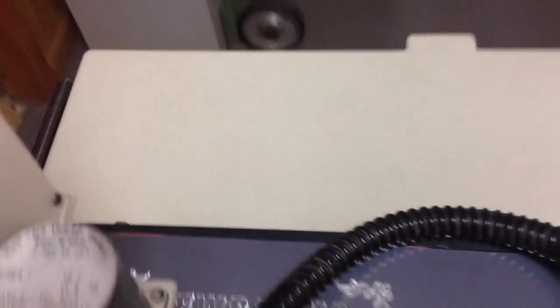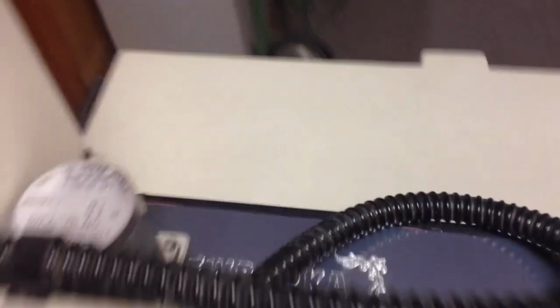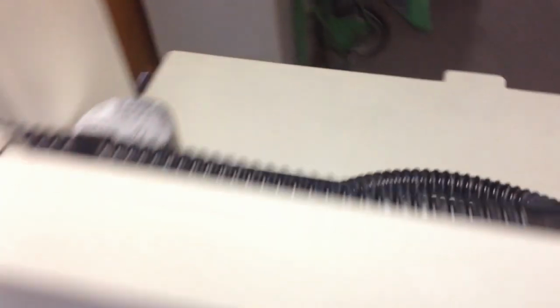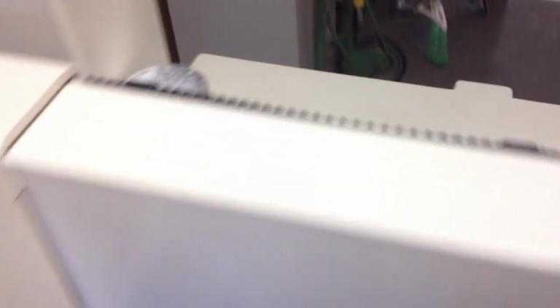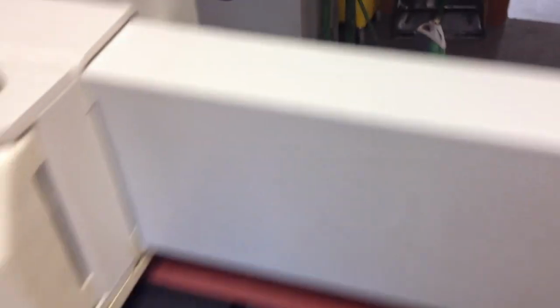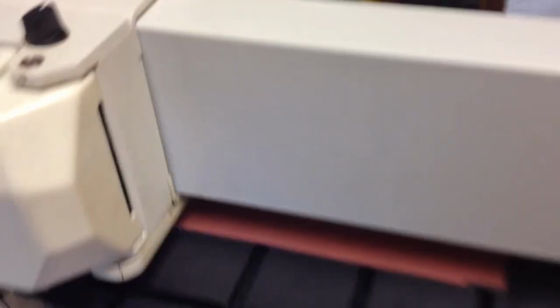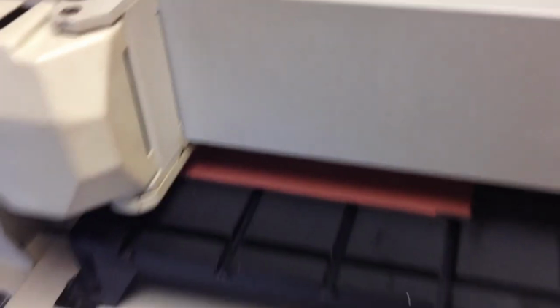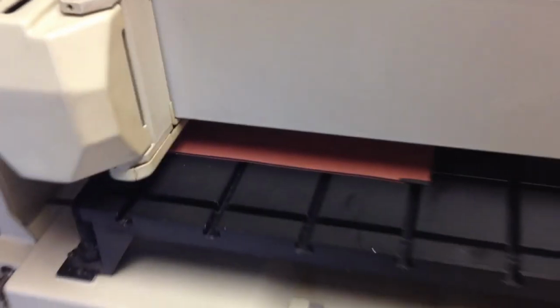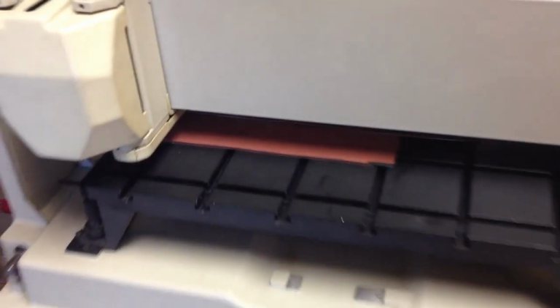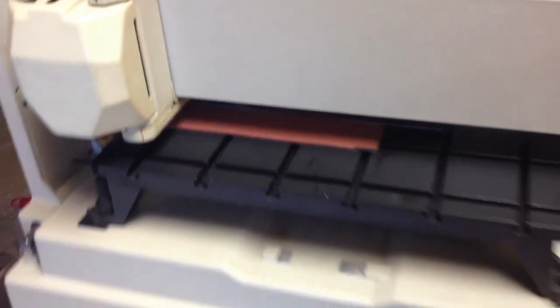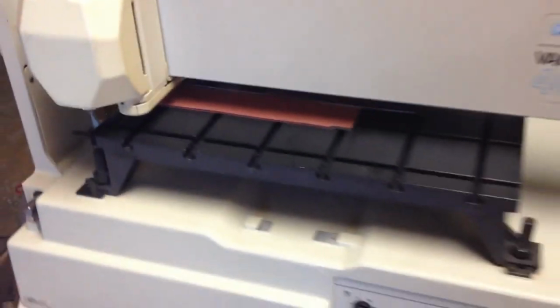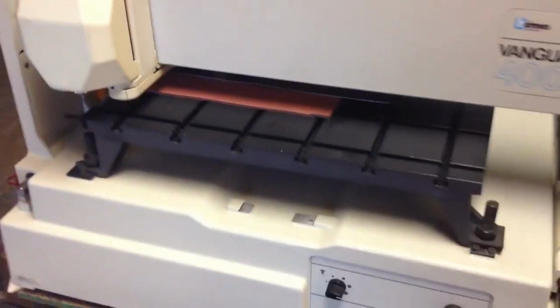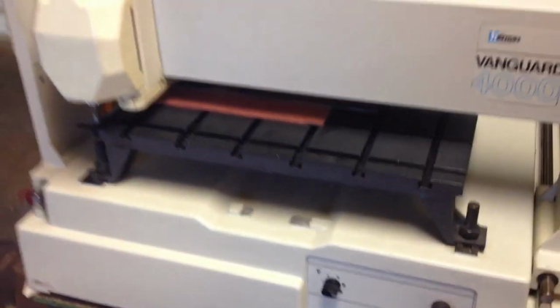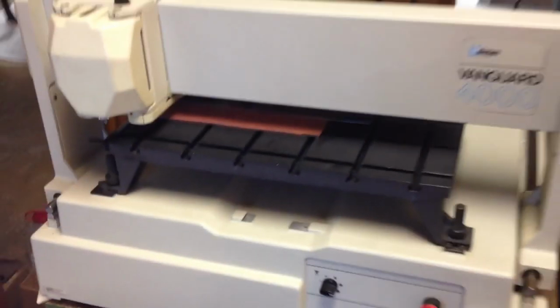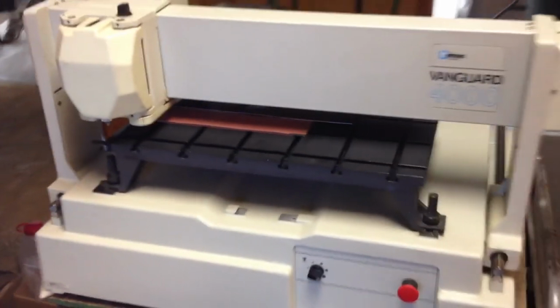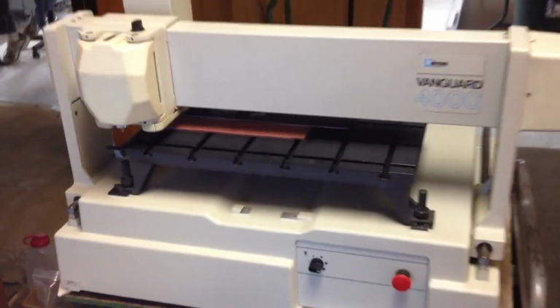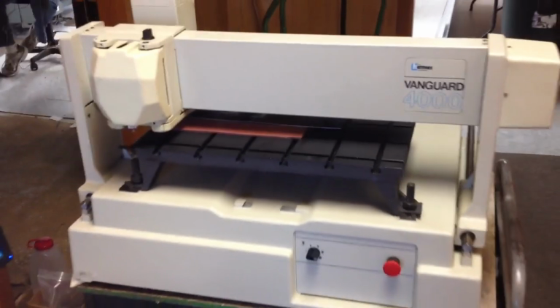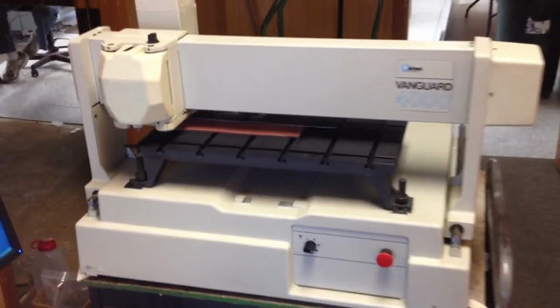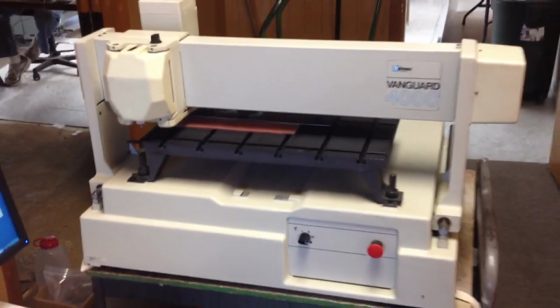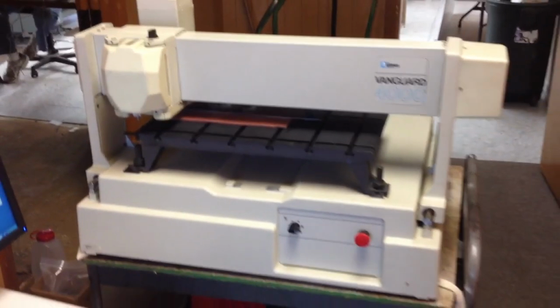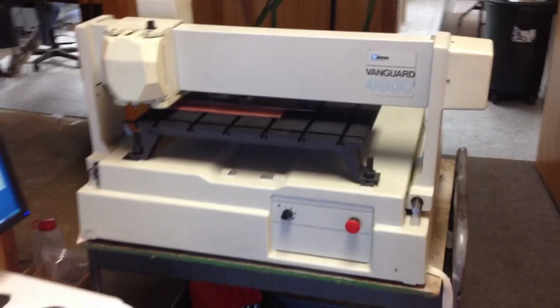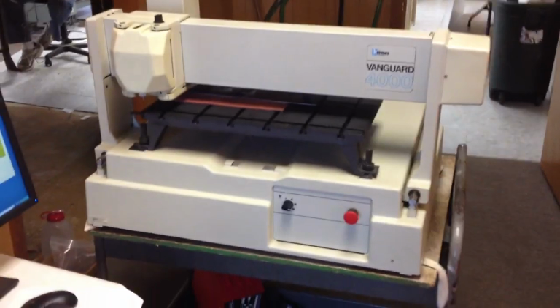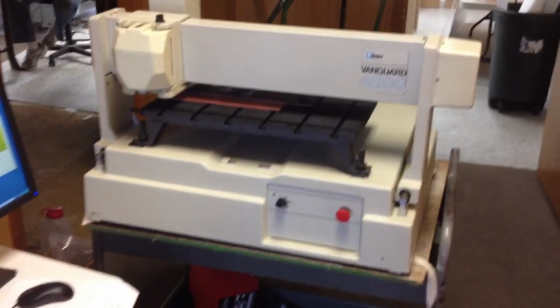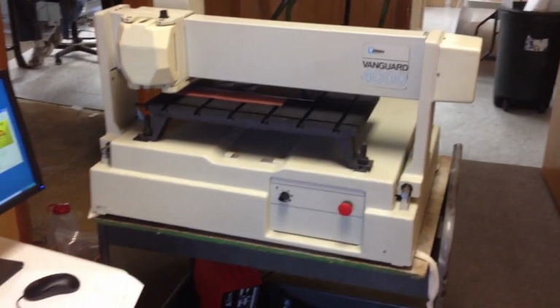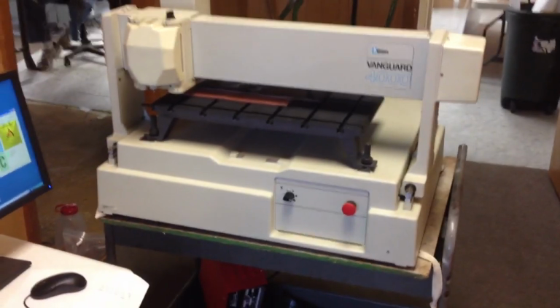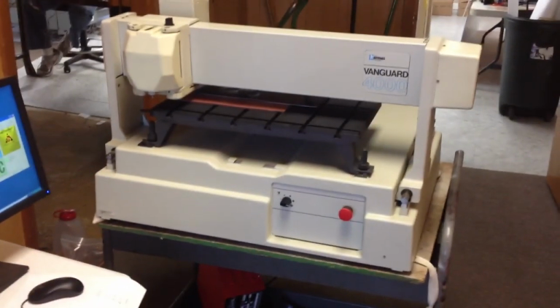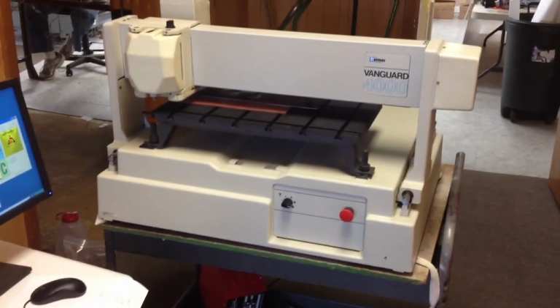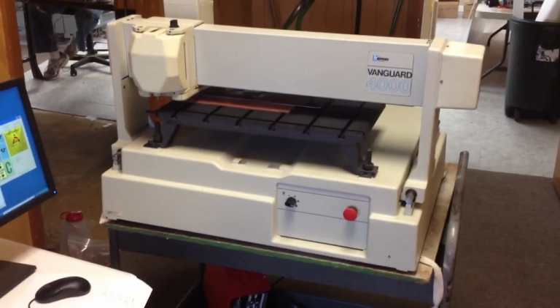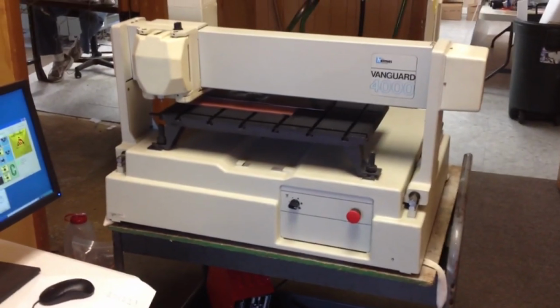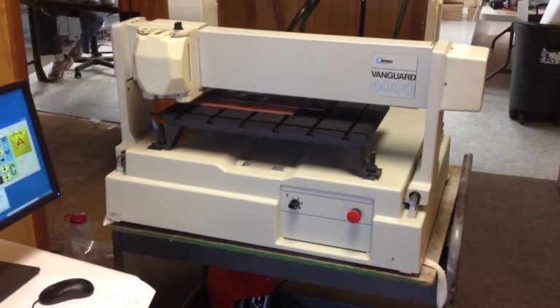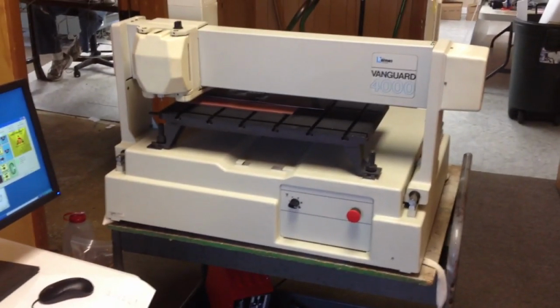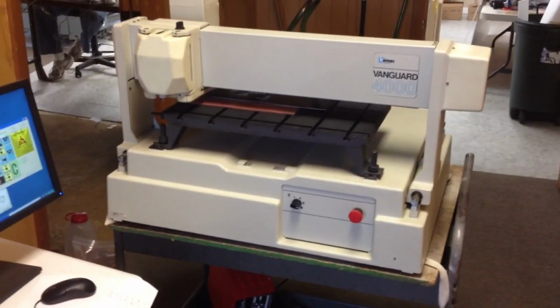There's your Vanguard 4000 engraving machine.